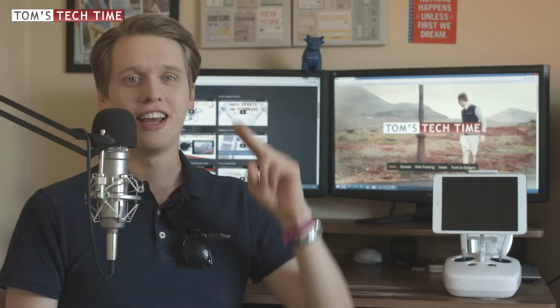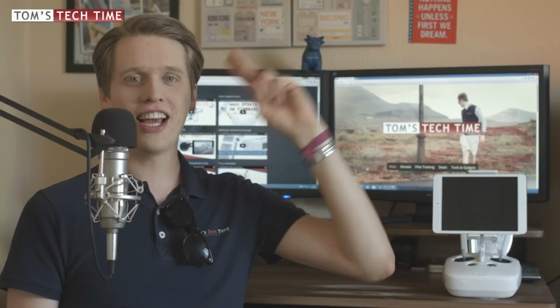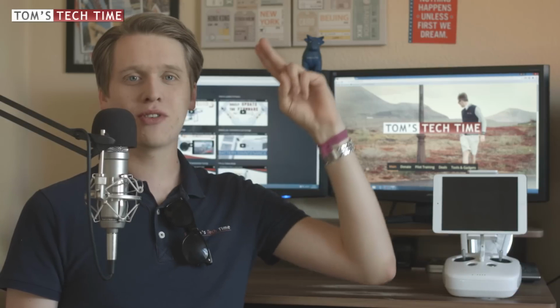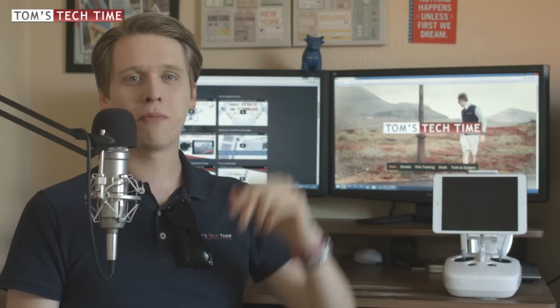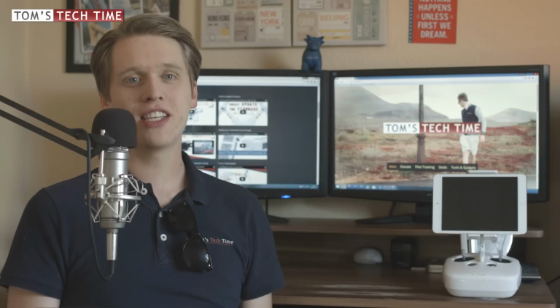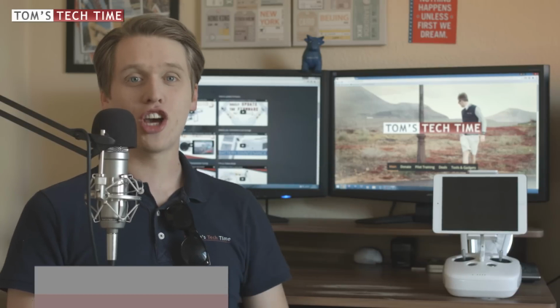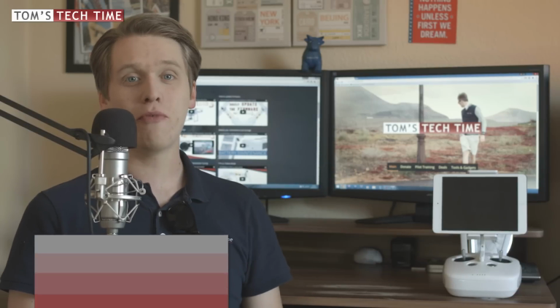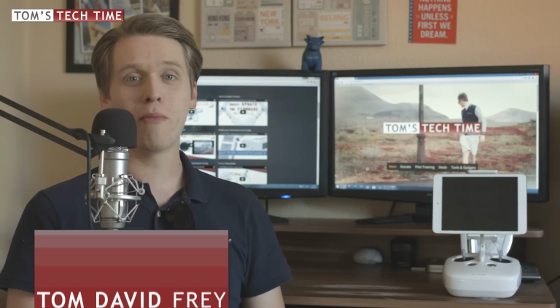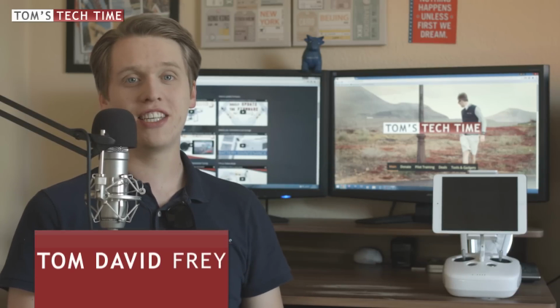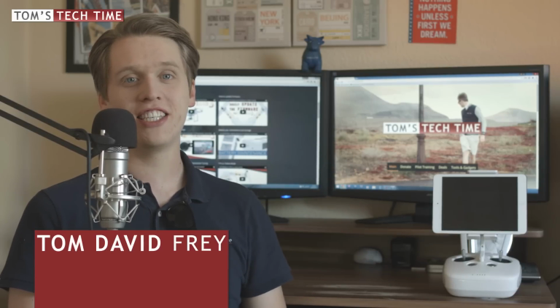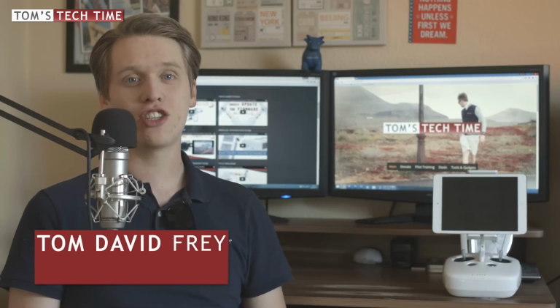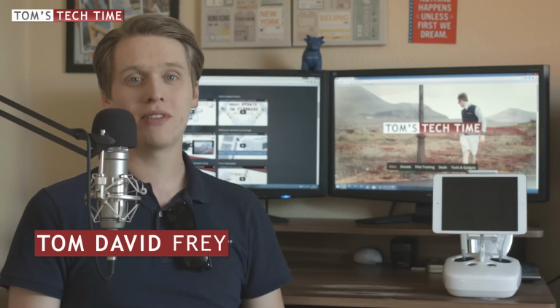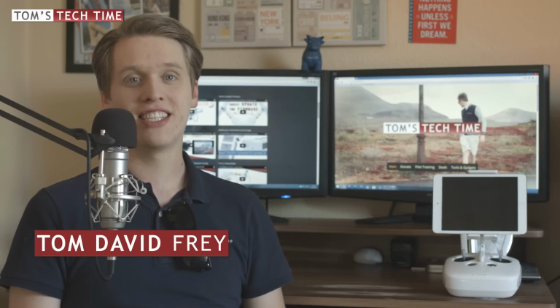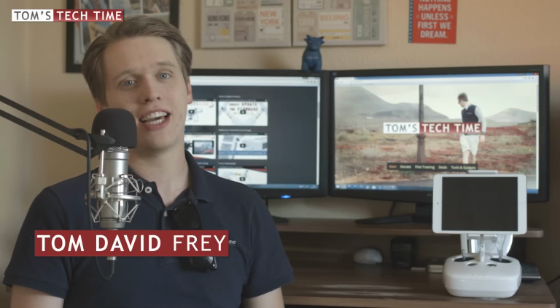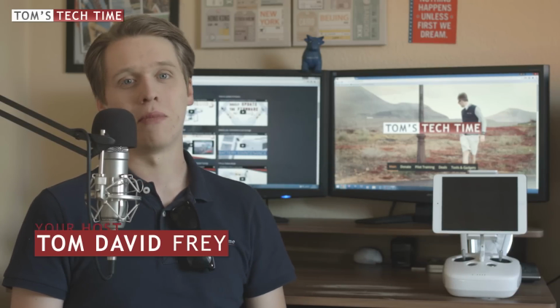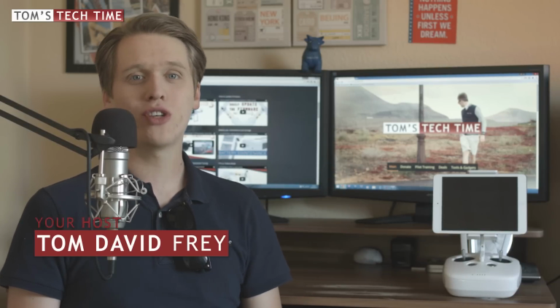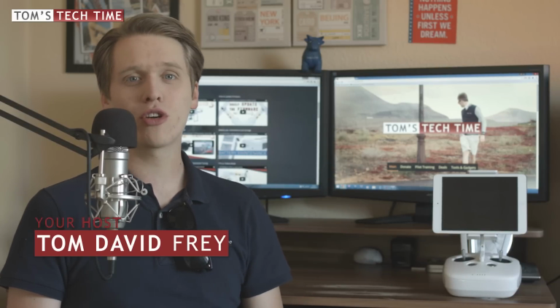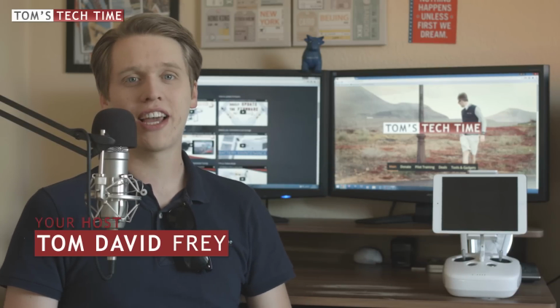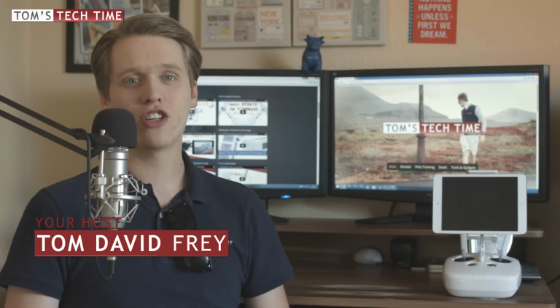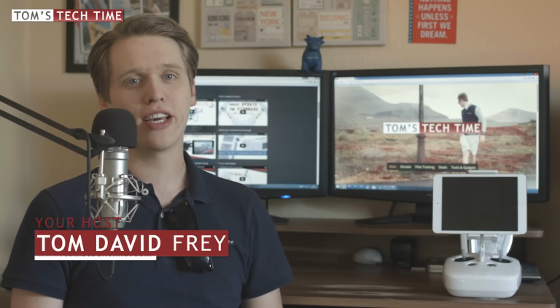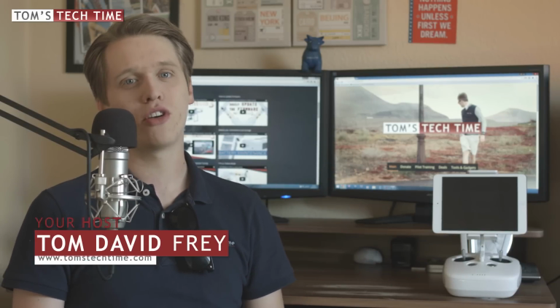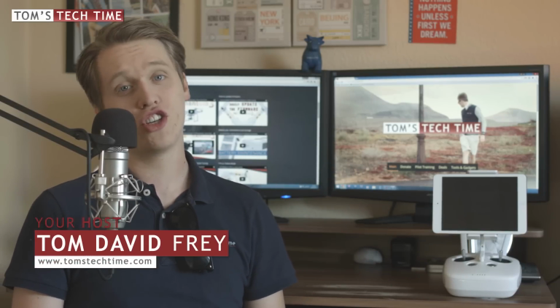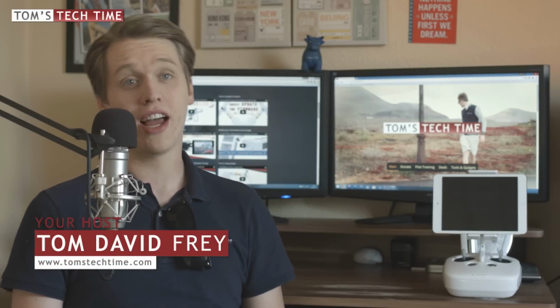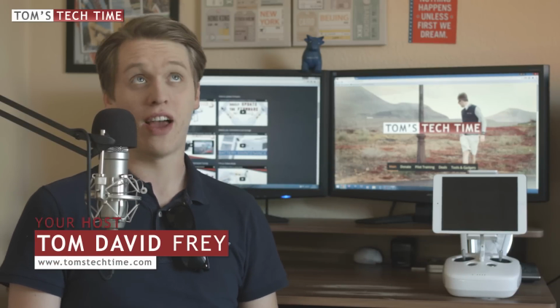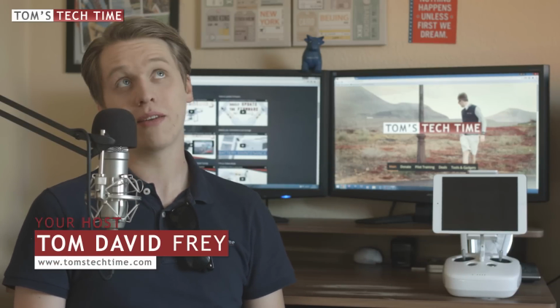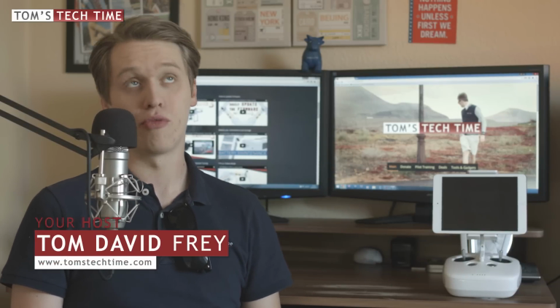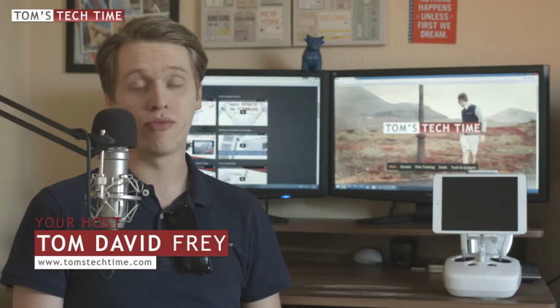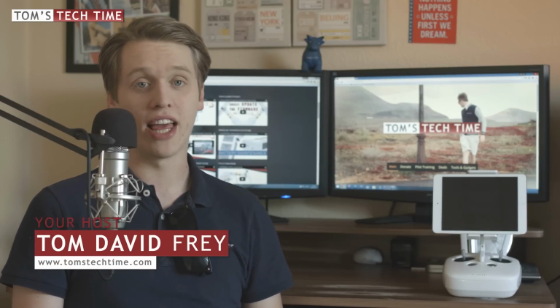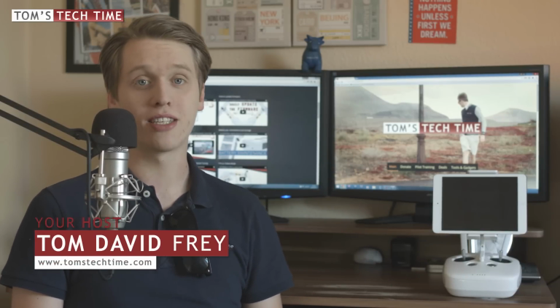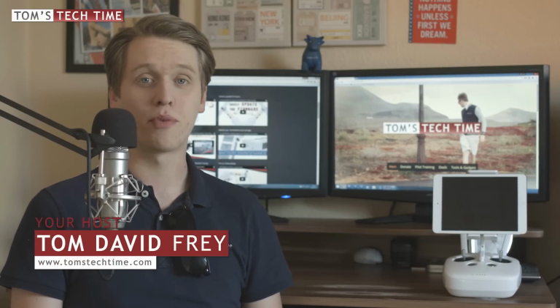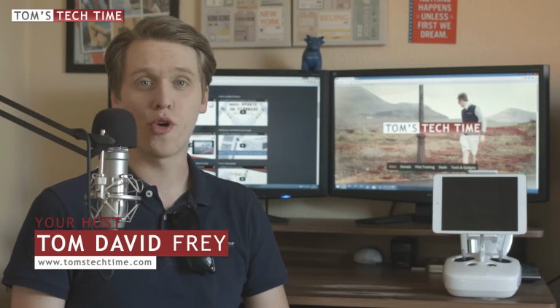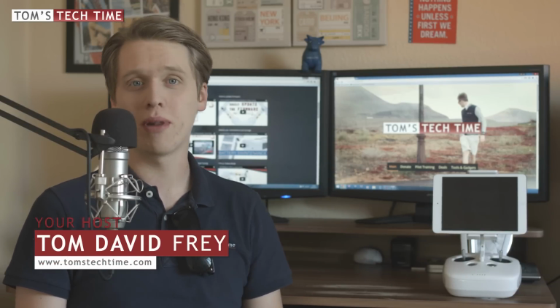Hey guys, what's up? This is Tom from TTT, Tom's Tech Time. Today we're again talking about a DJI Phantom 3 related problem.